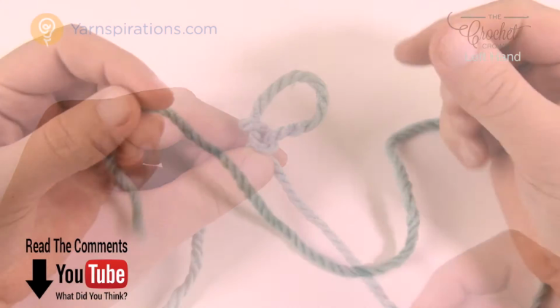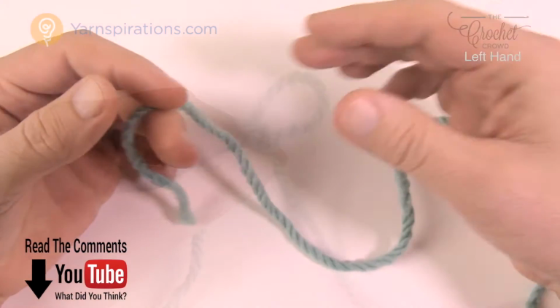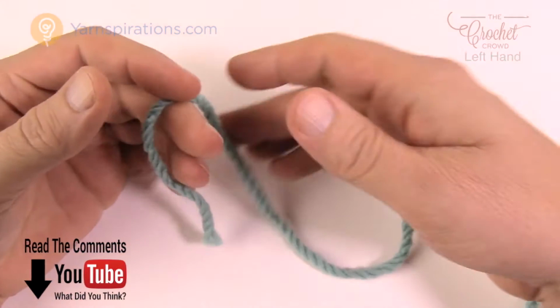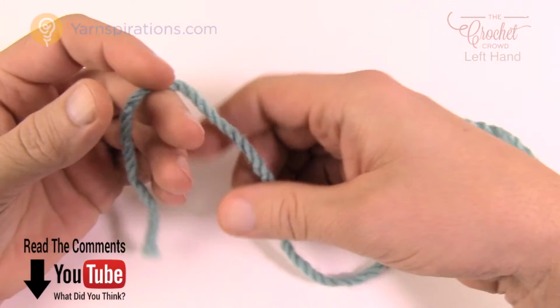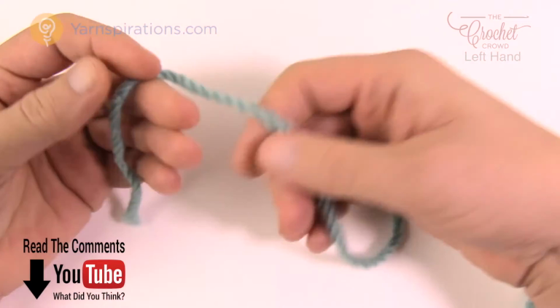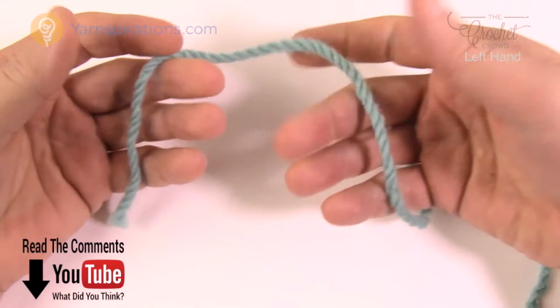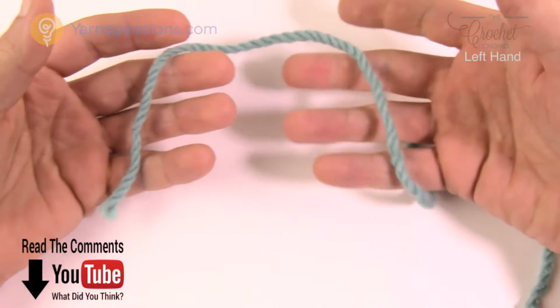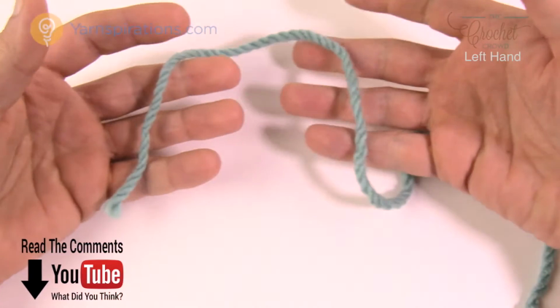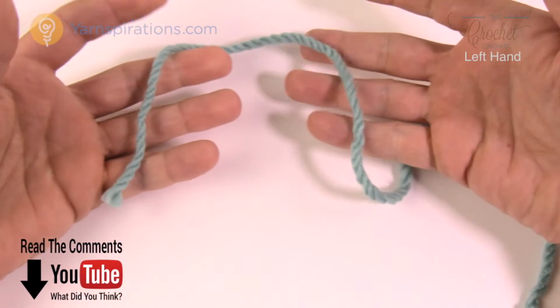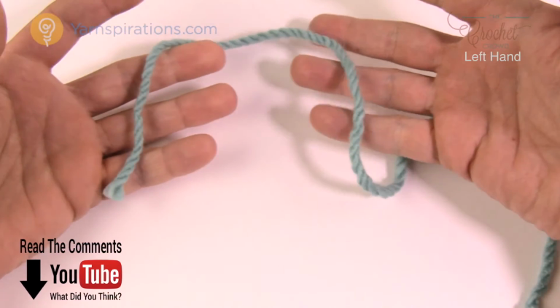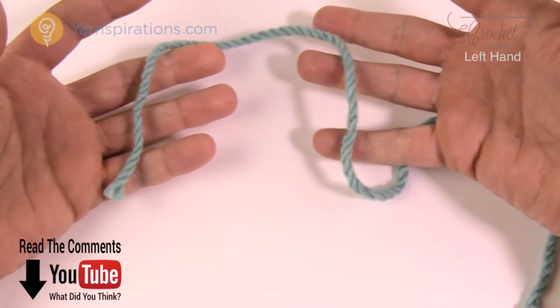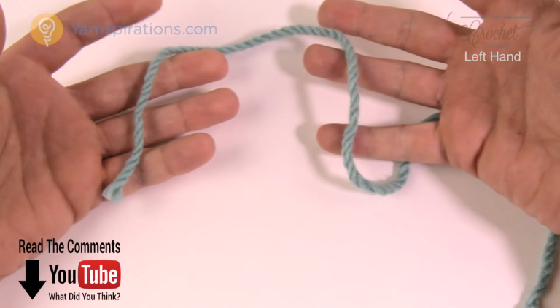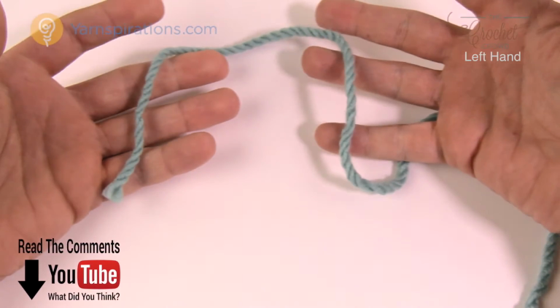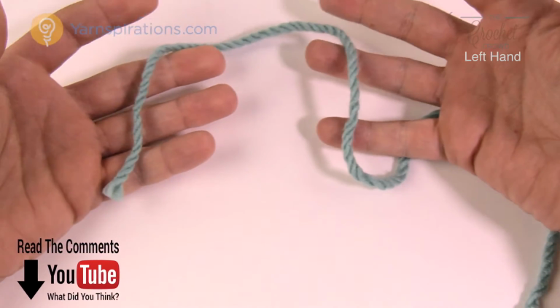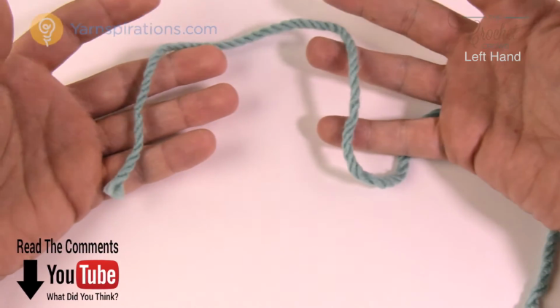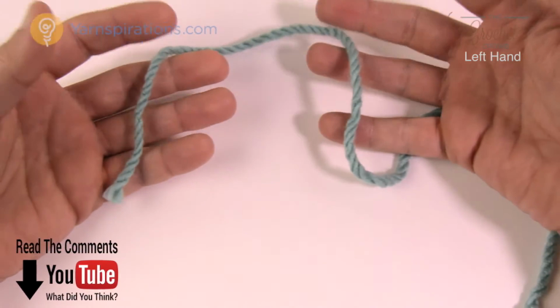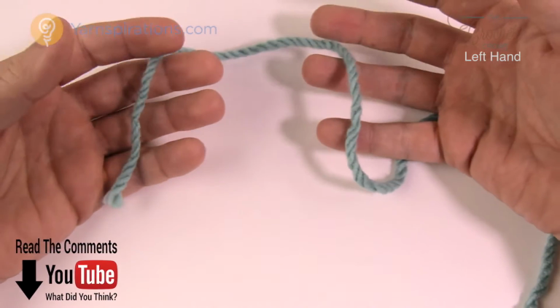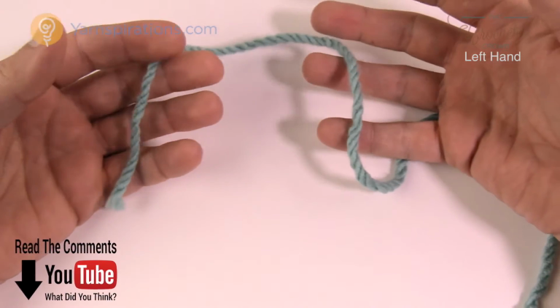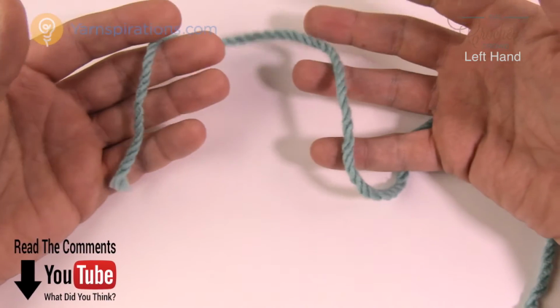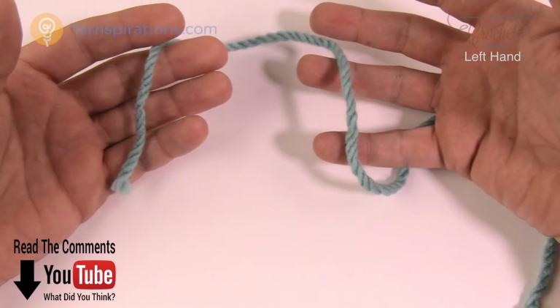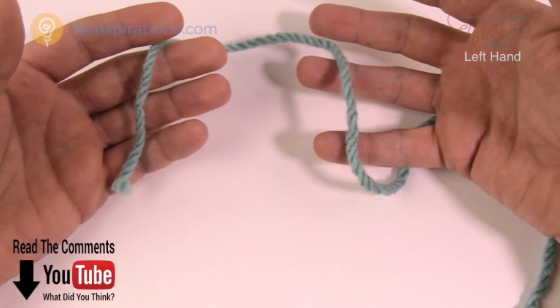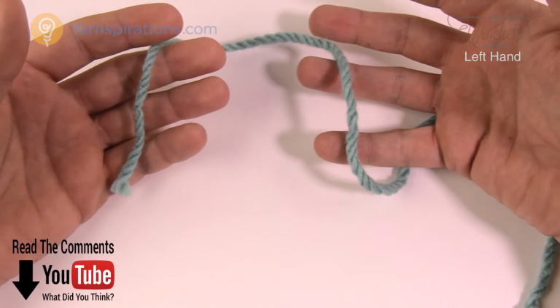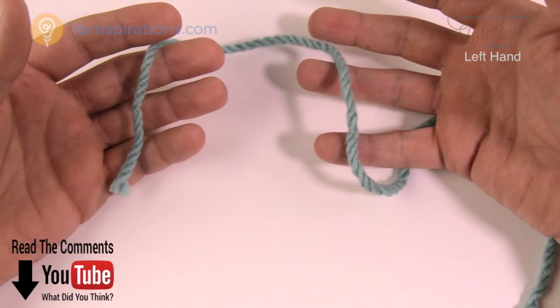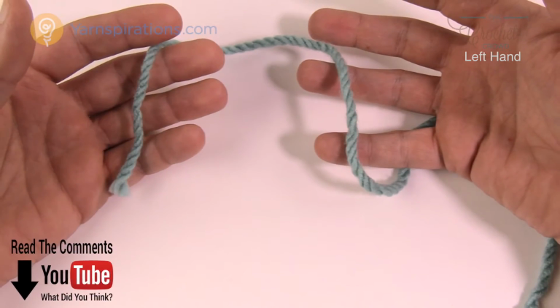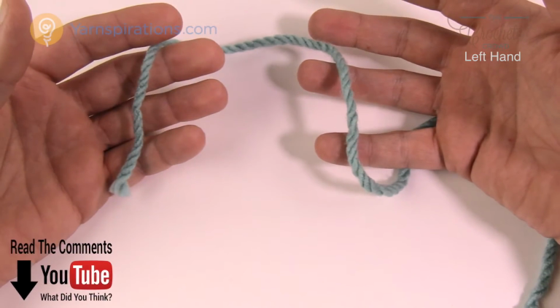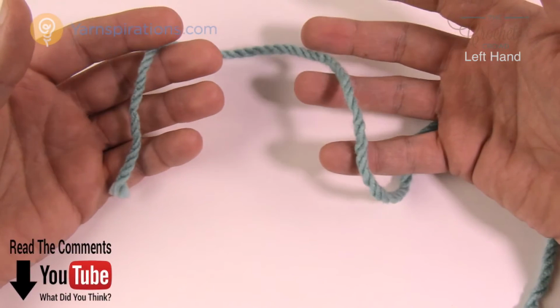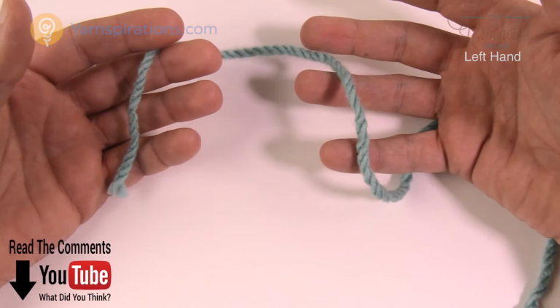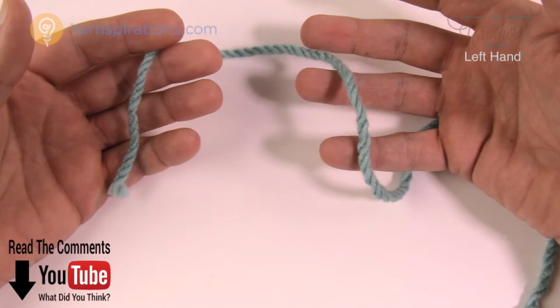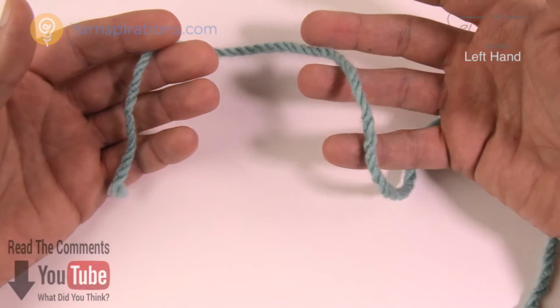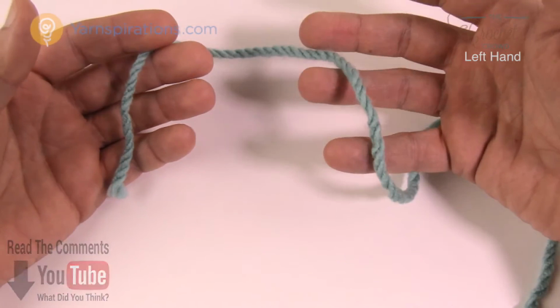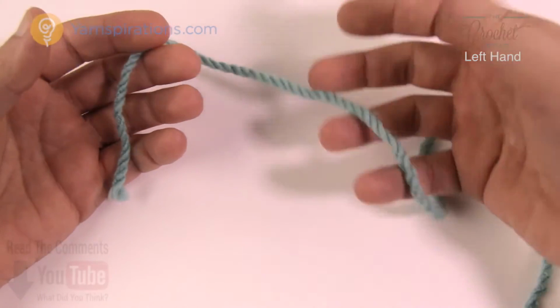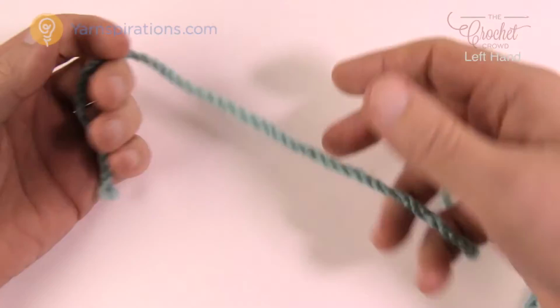So let's get our yarn ready. There are no knots on this thing, so you don't tie a knot before doing this particular process.